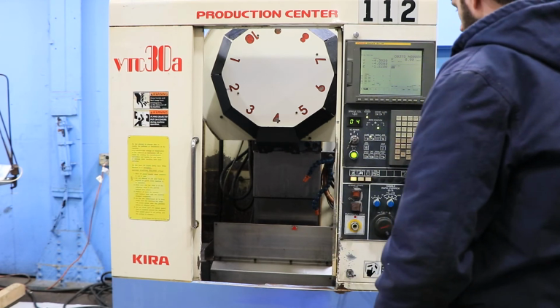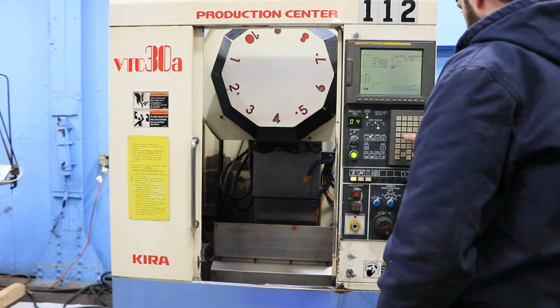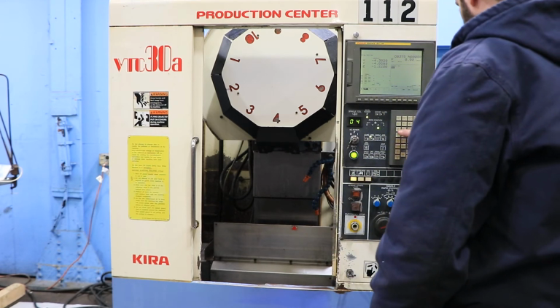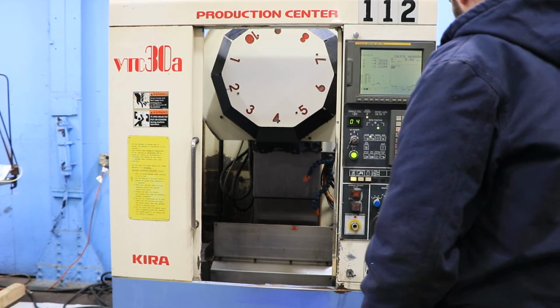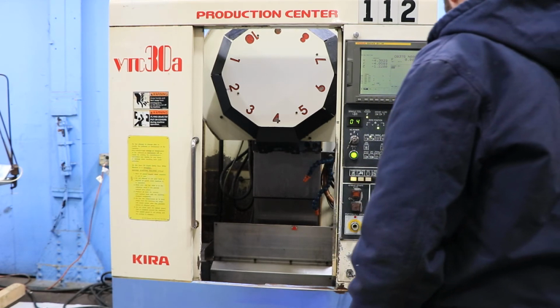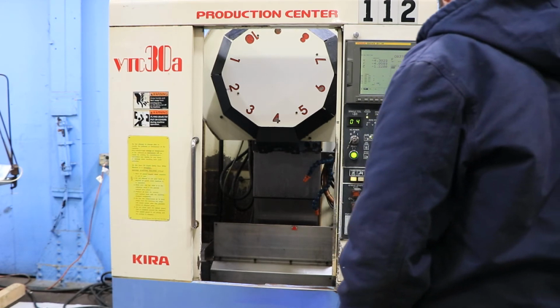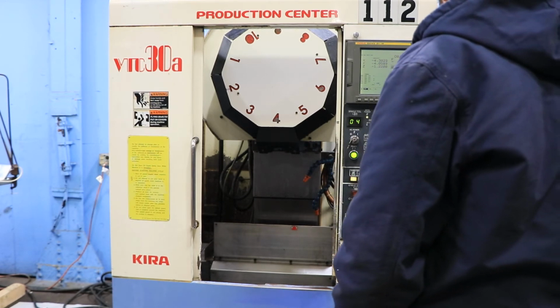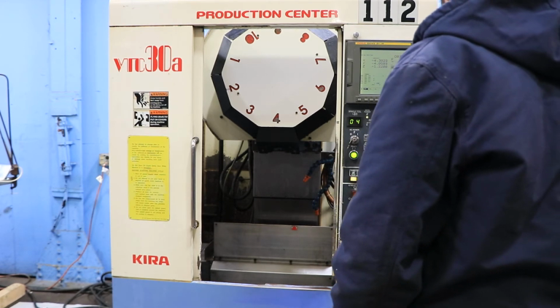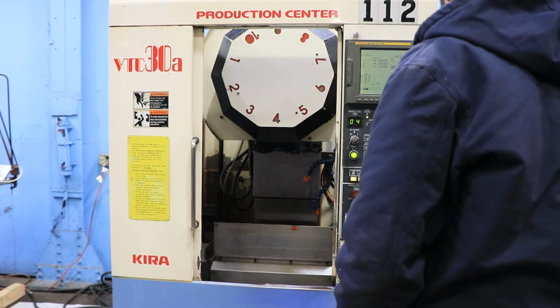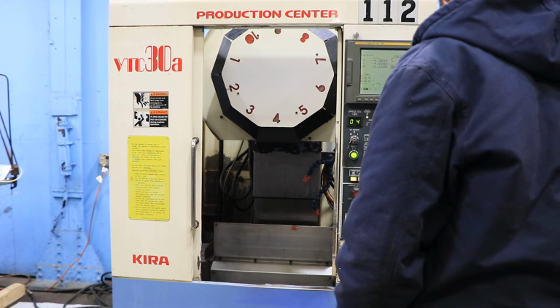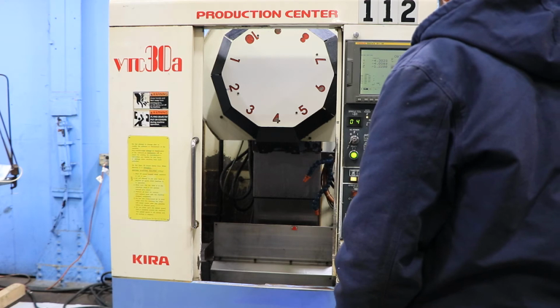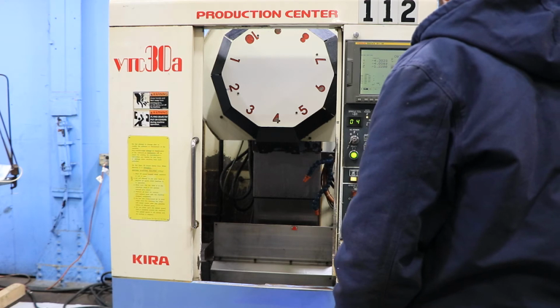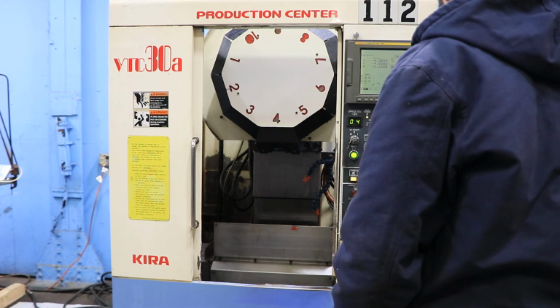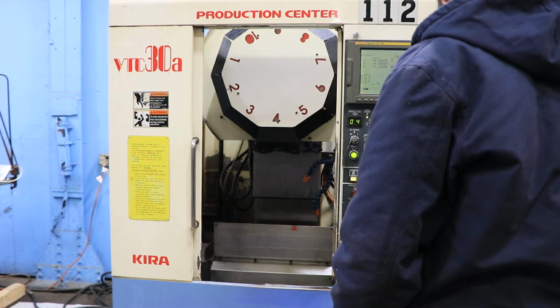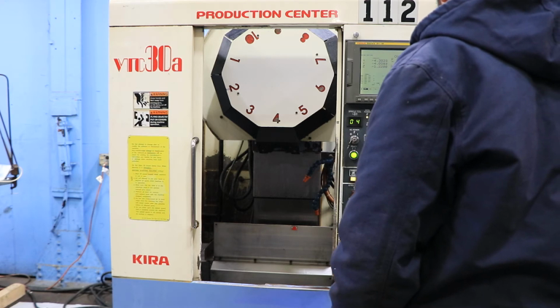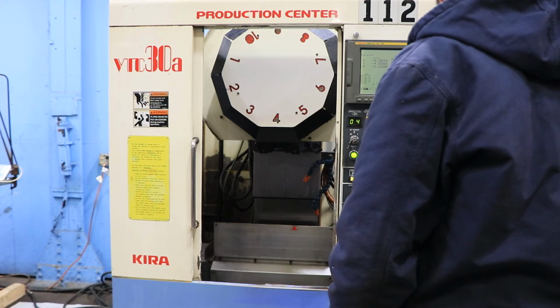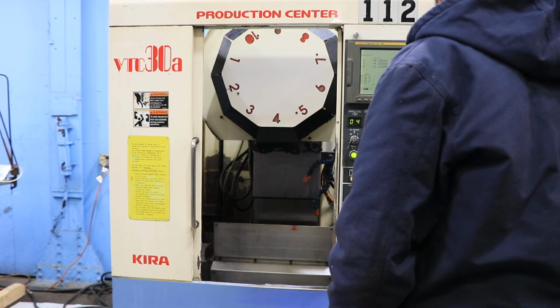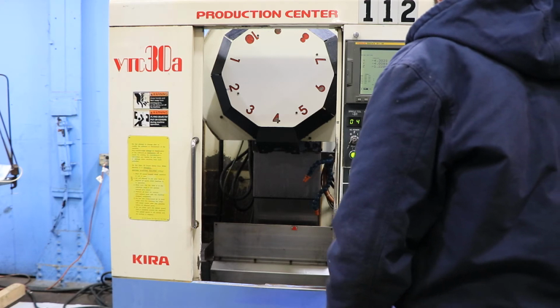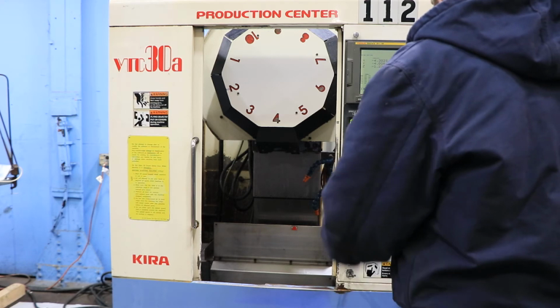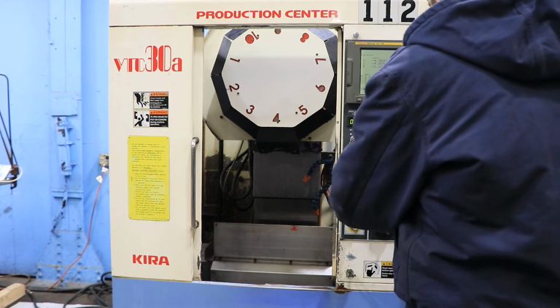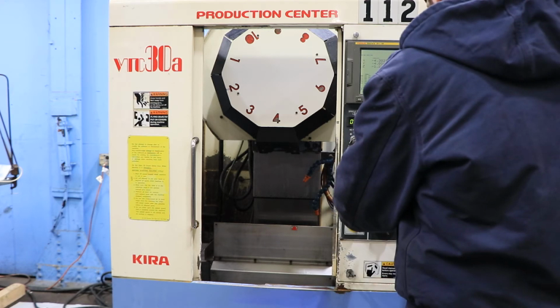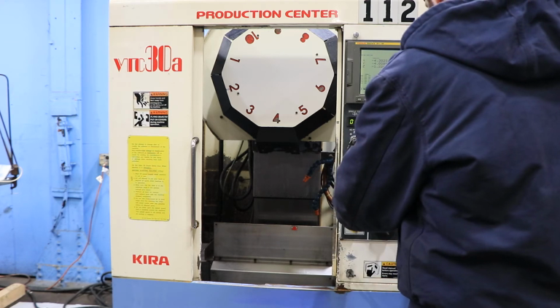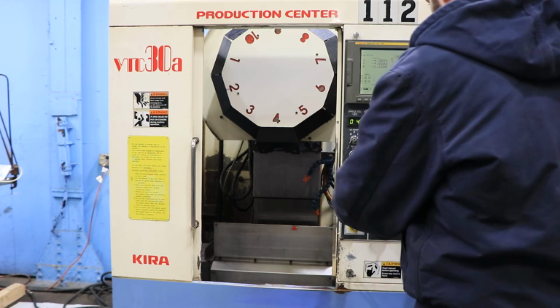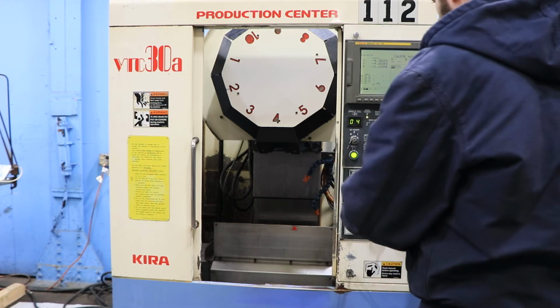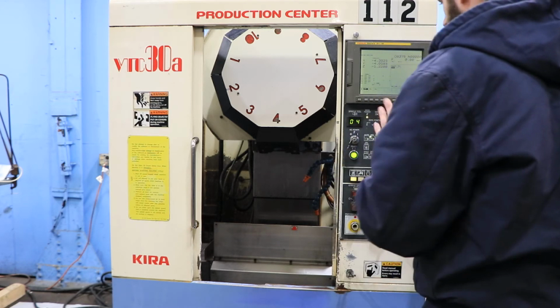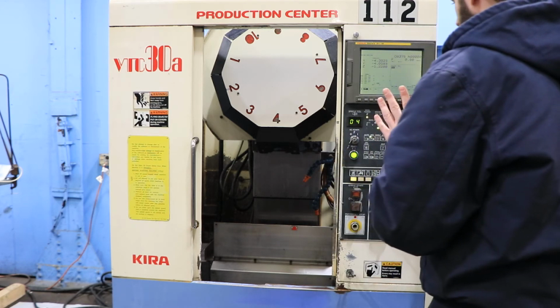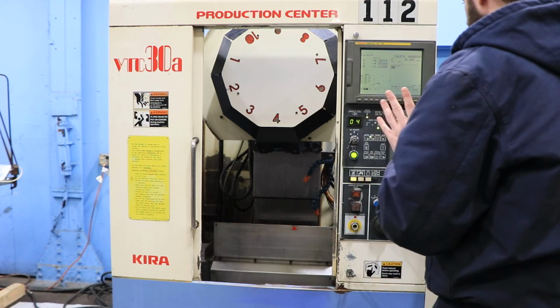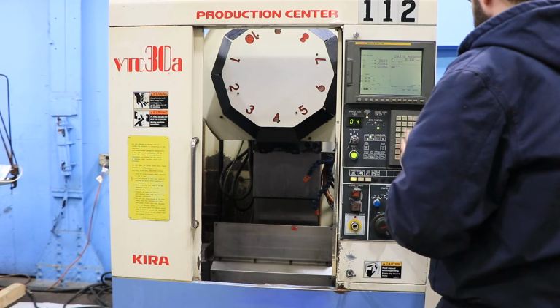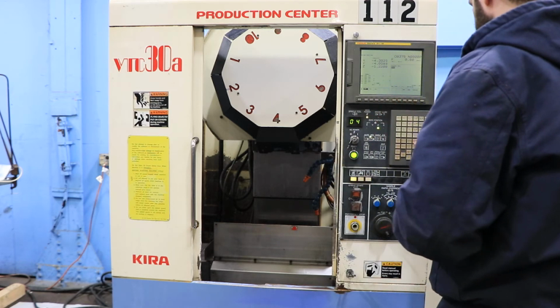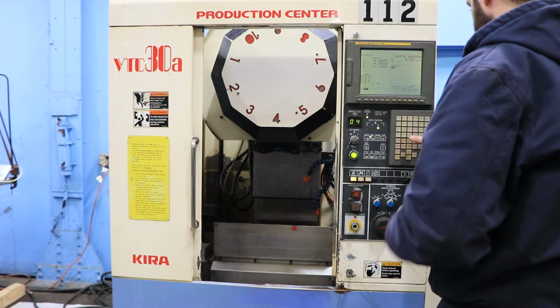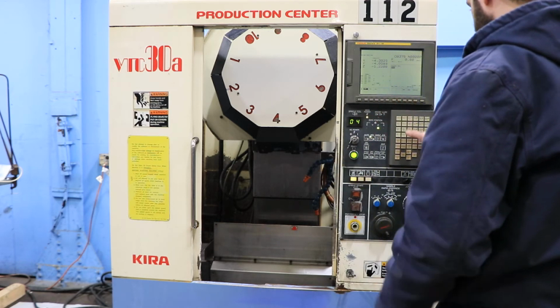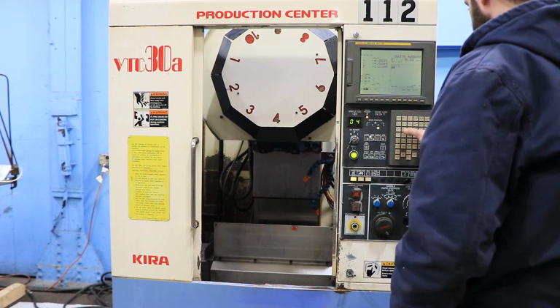We're running the spindle. The spindle goes up to 15,000 RPM. Right now we're running at a lower RPM — that's 5,000.